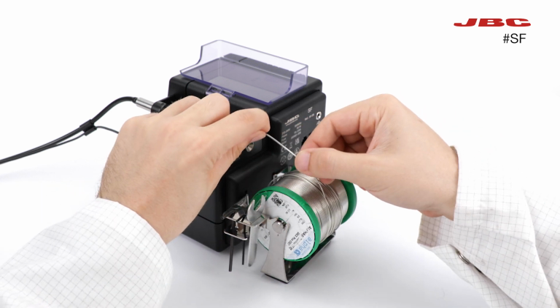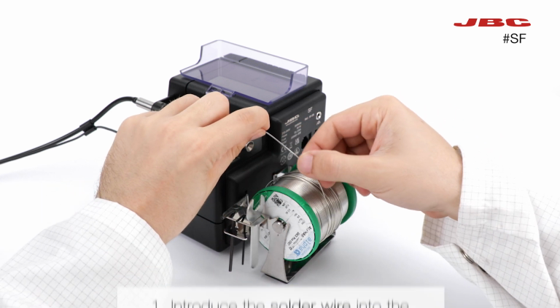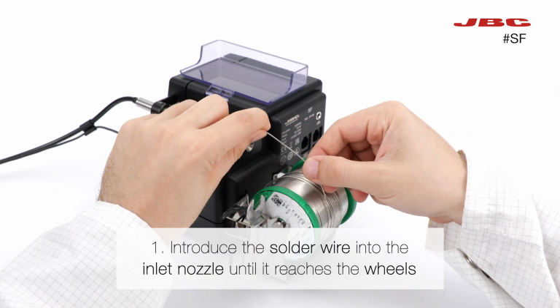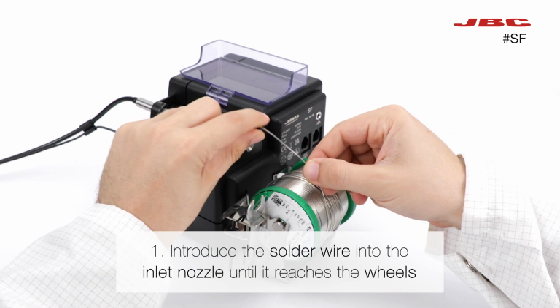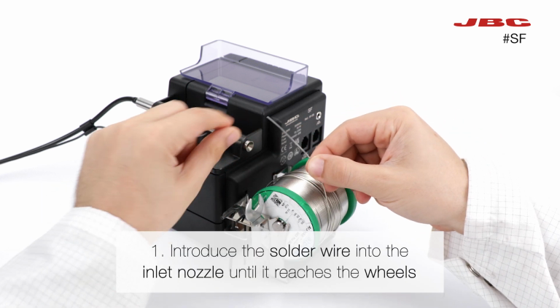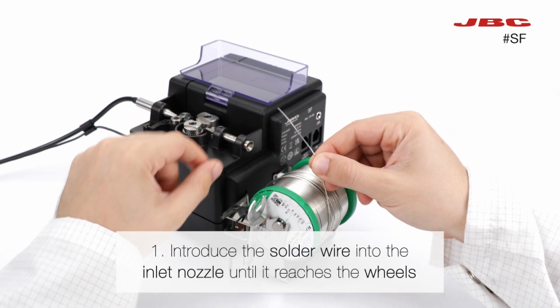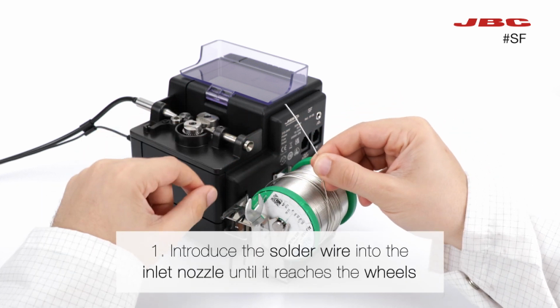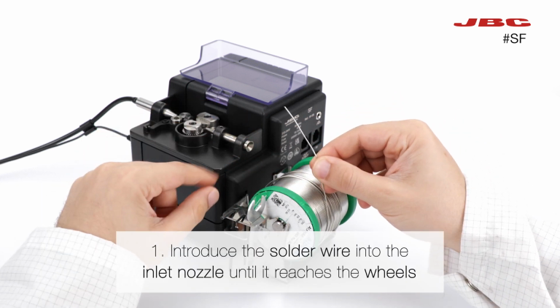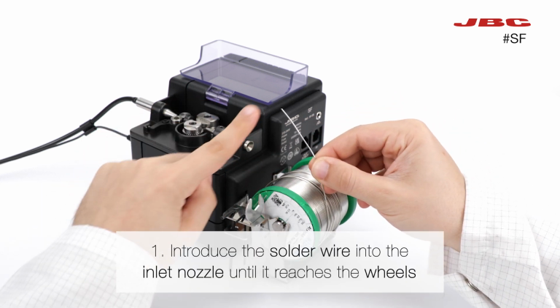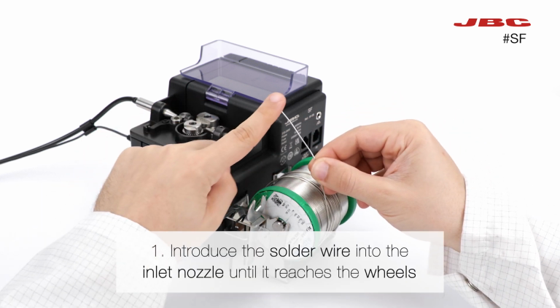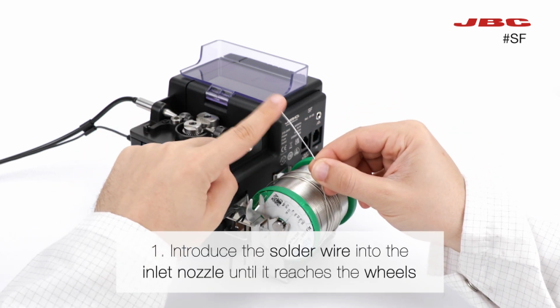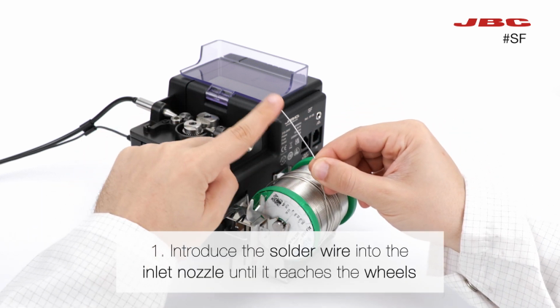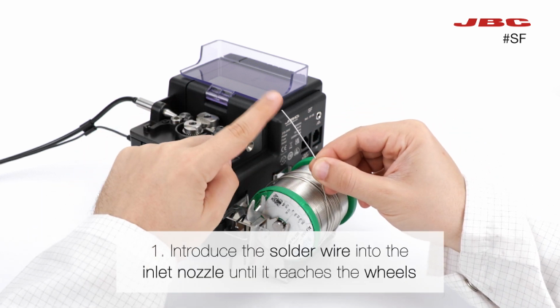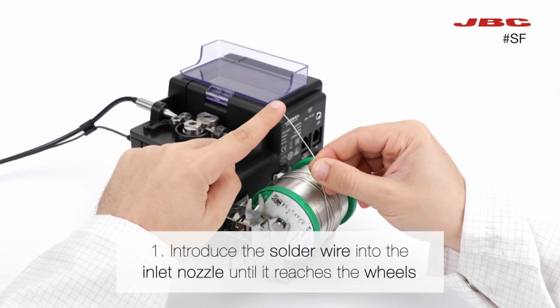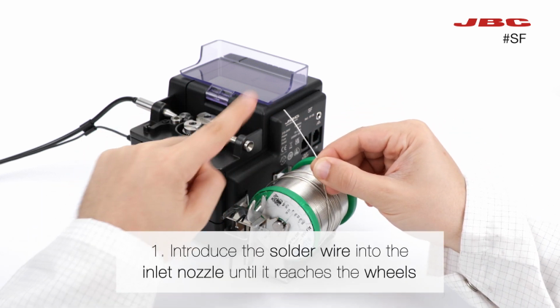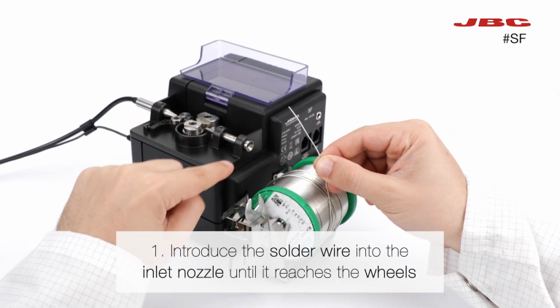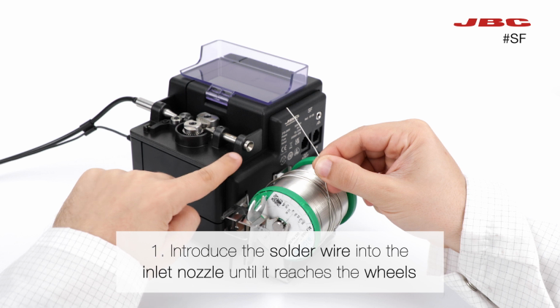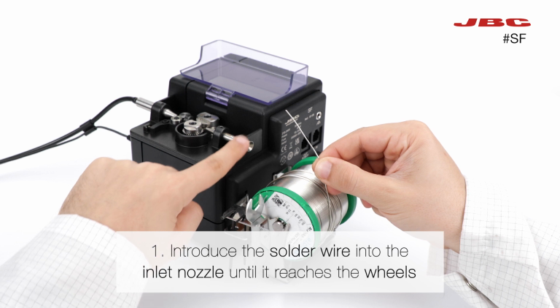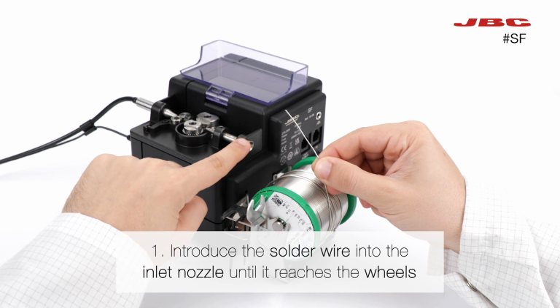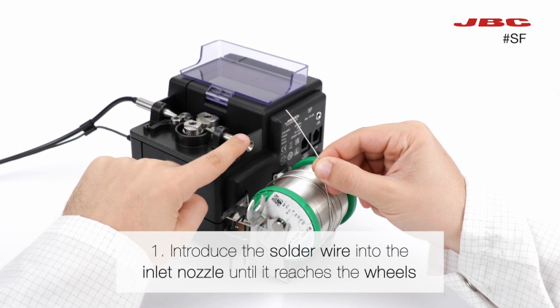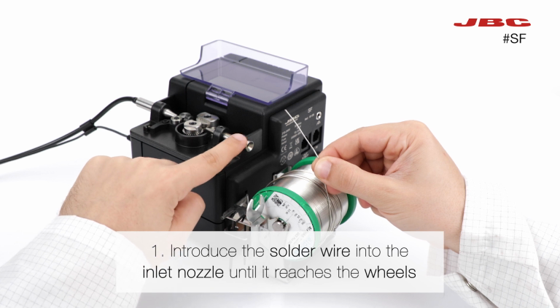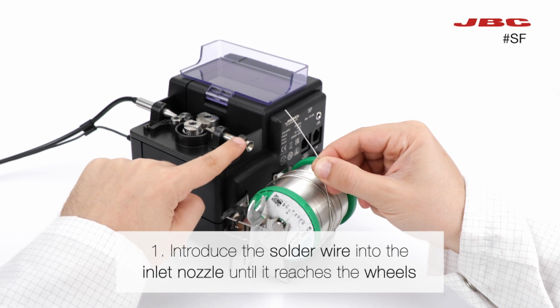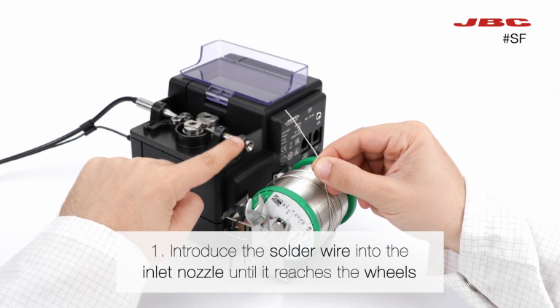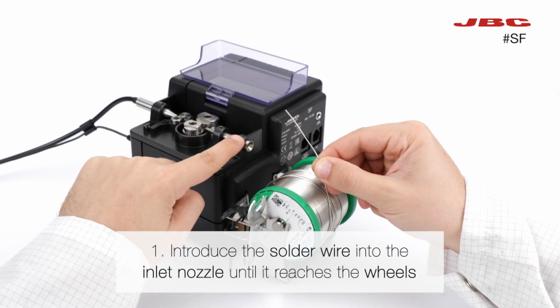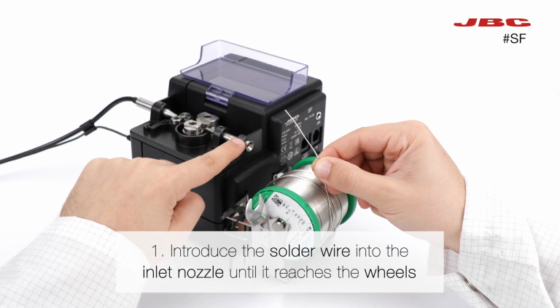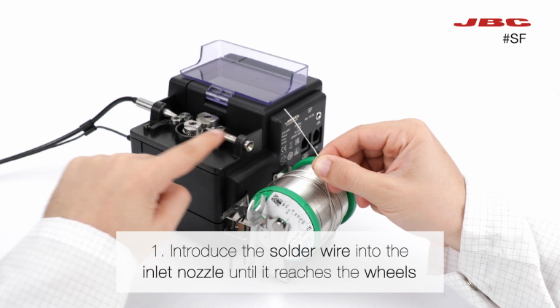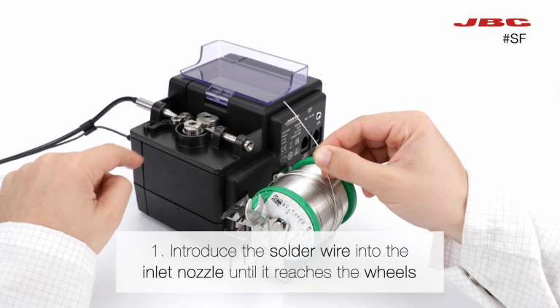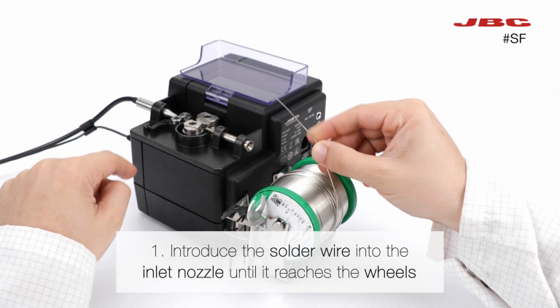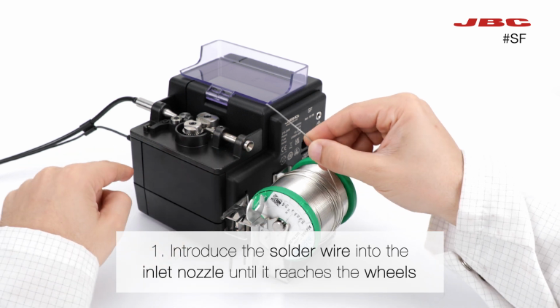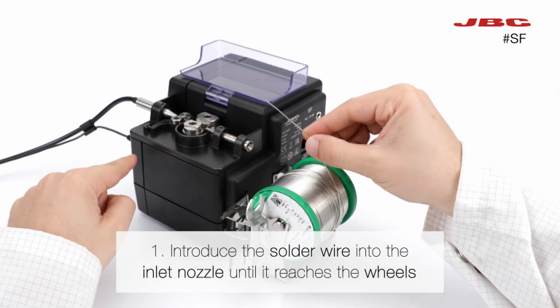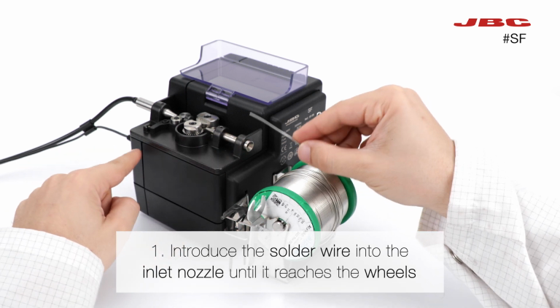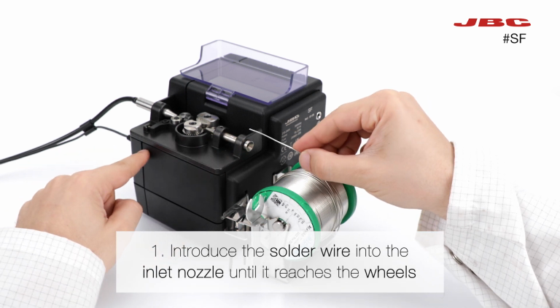First, introduce the solder wire into the inlet nozzle until it reaches the wheels.